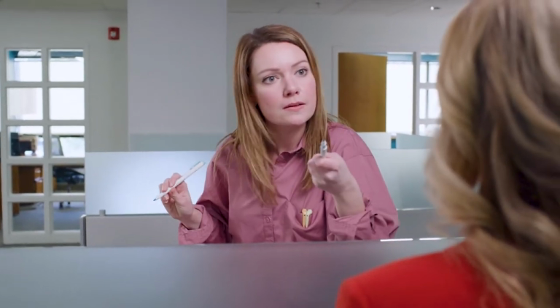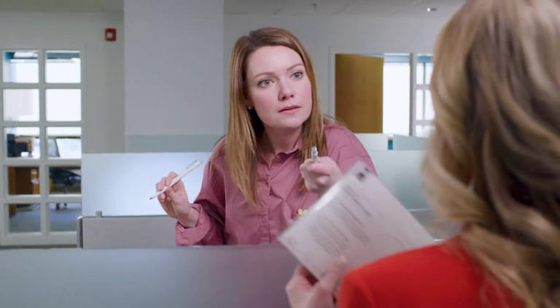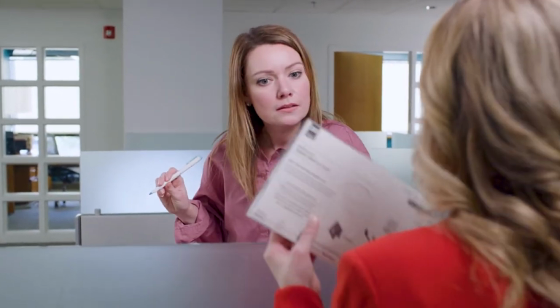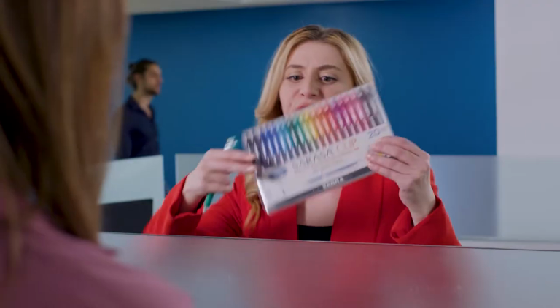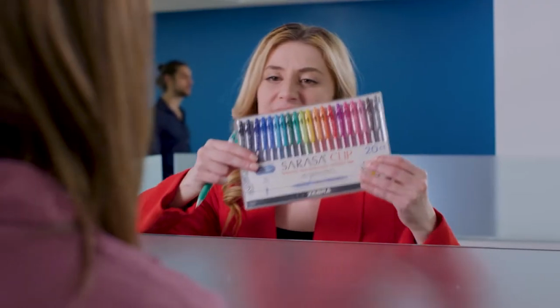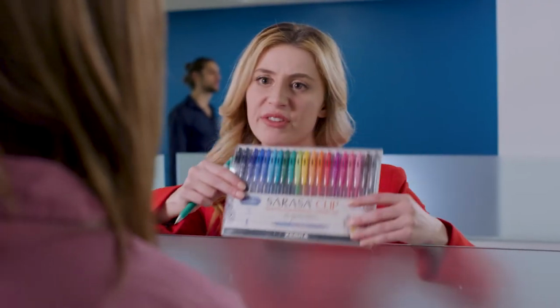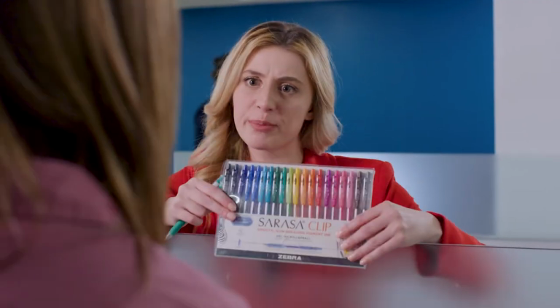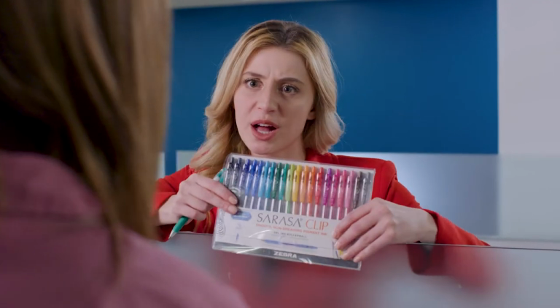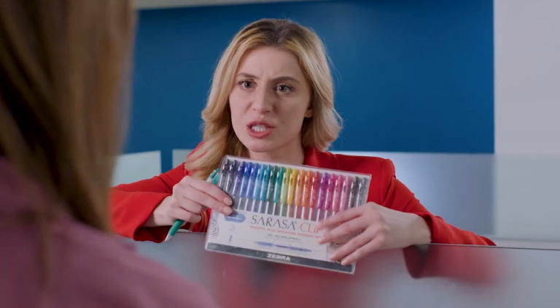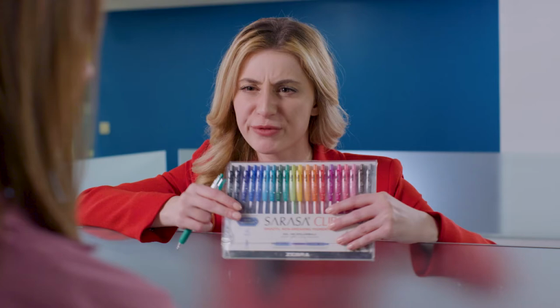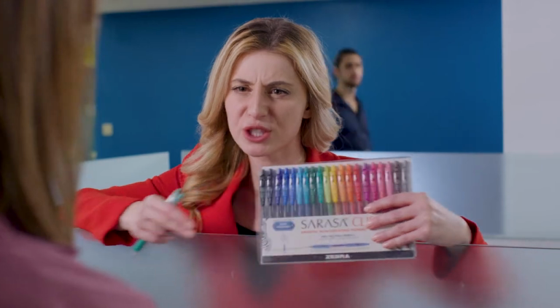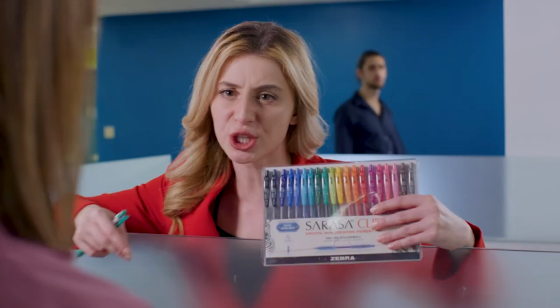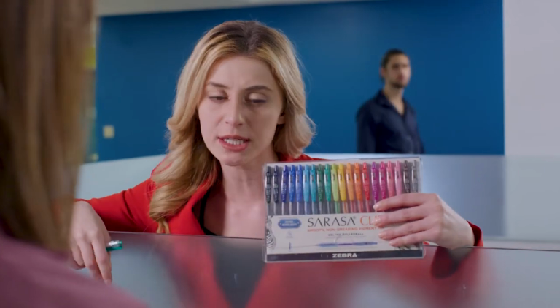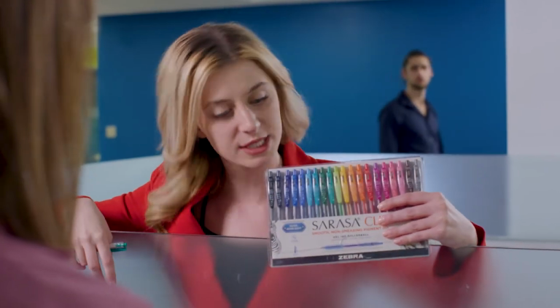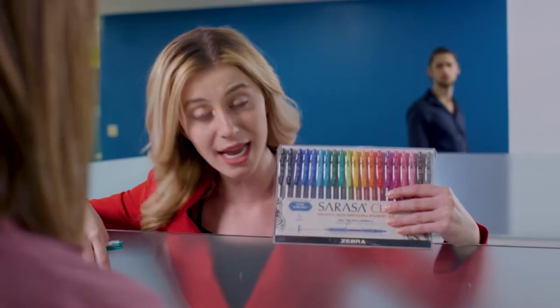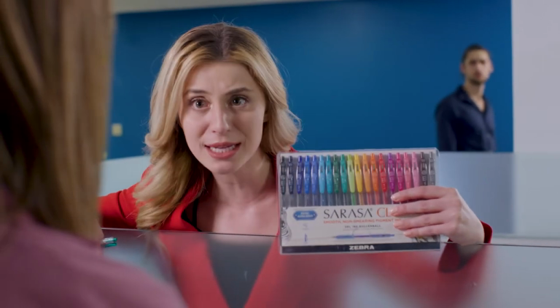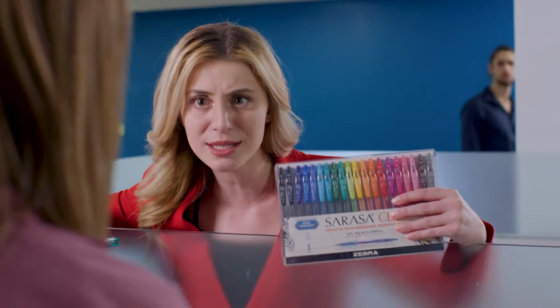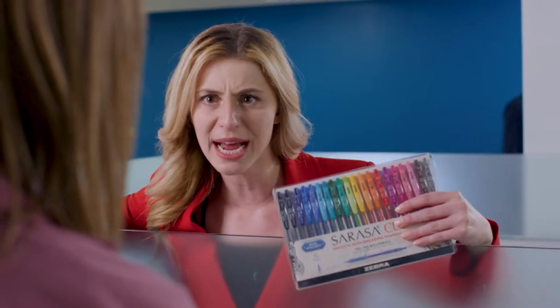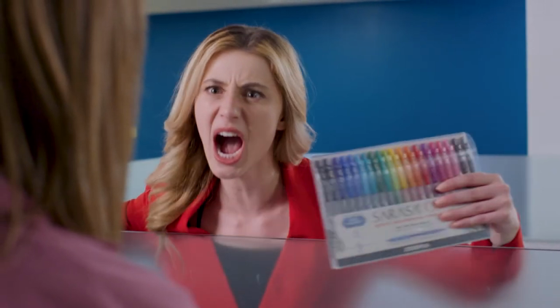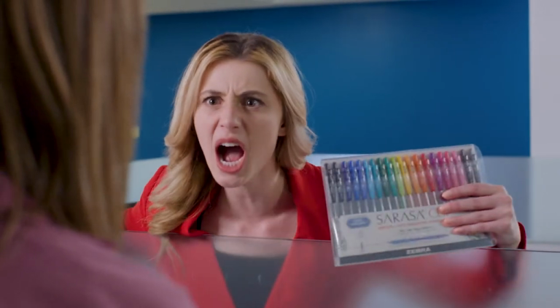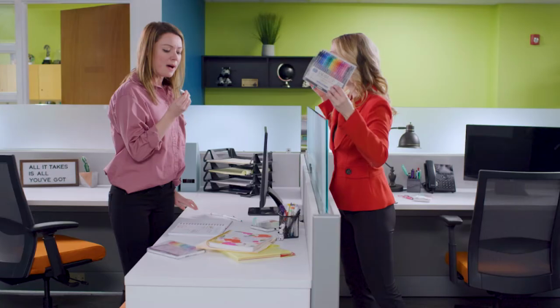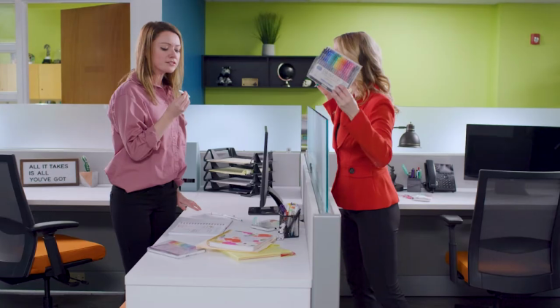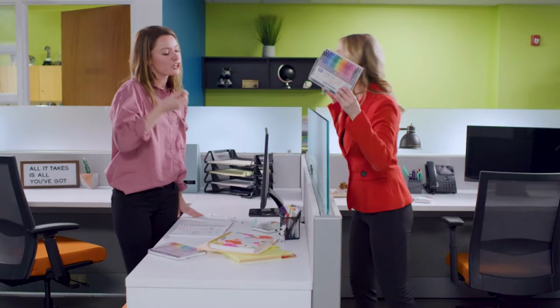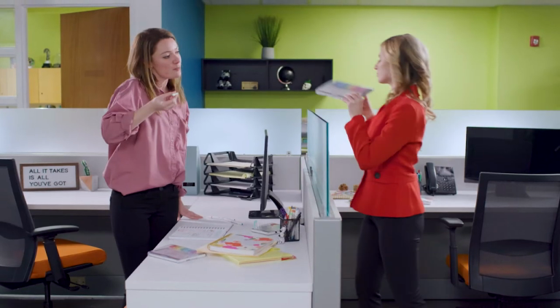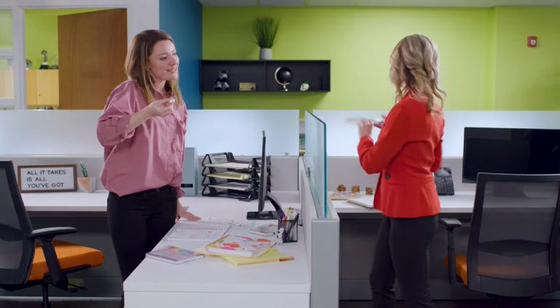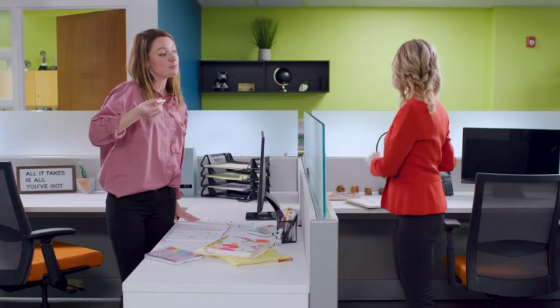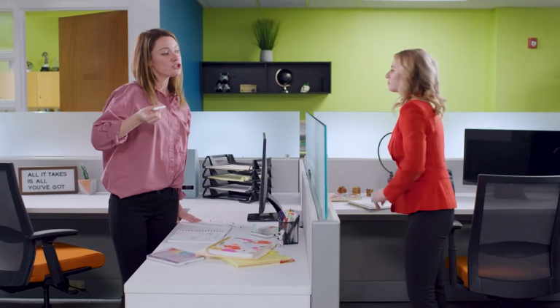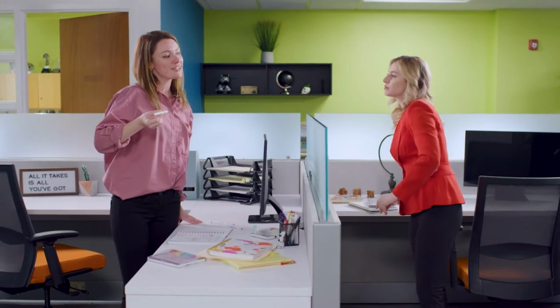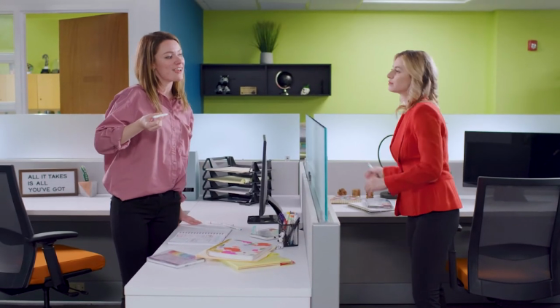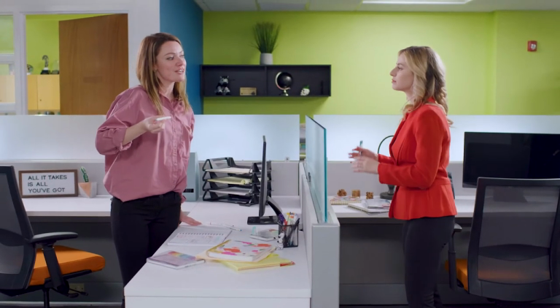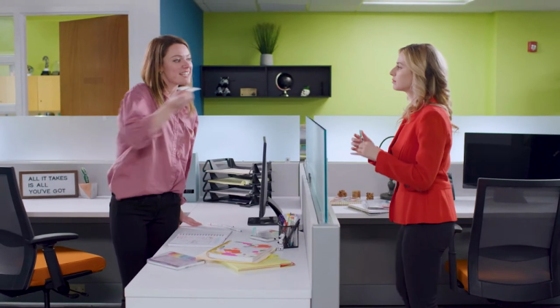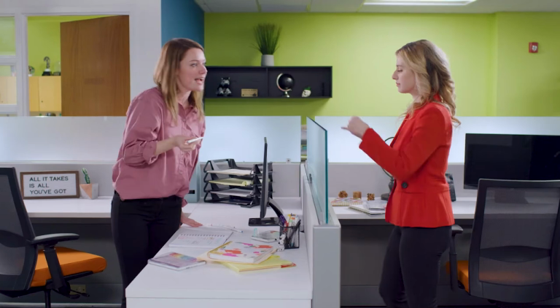Sarasa Clip with 37 vibrant colors, perfect for journaling, note-taking, and studying. Ha! Mildliner, double-ended, bullet journaling favorite, take that!